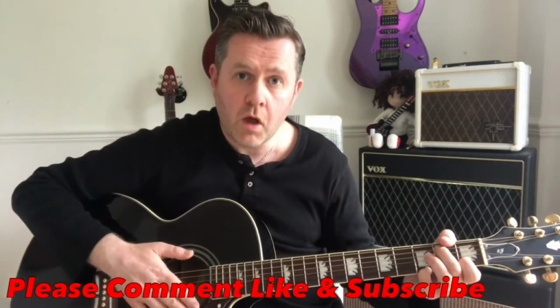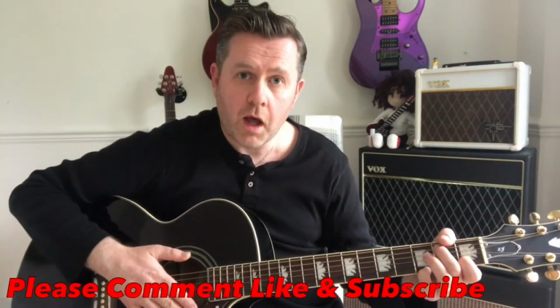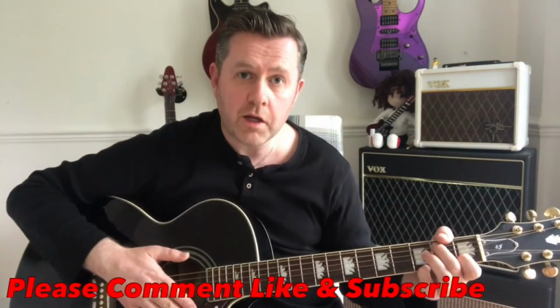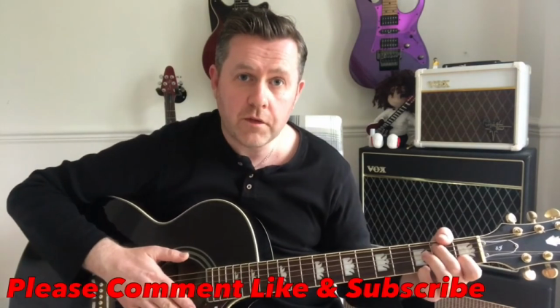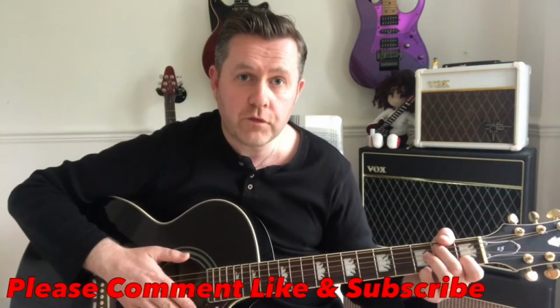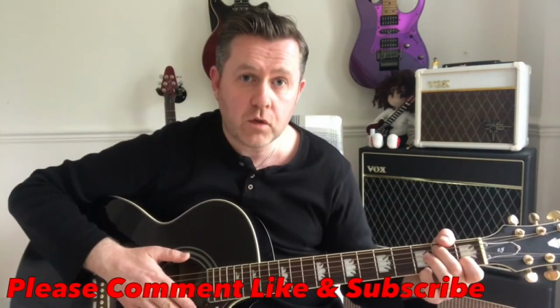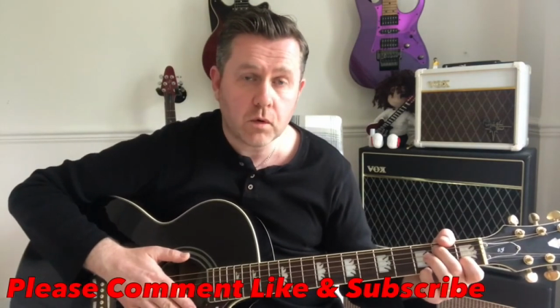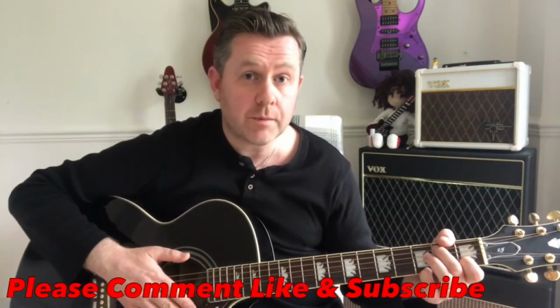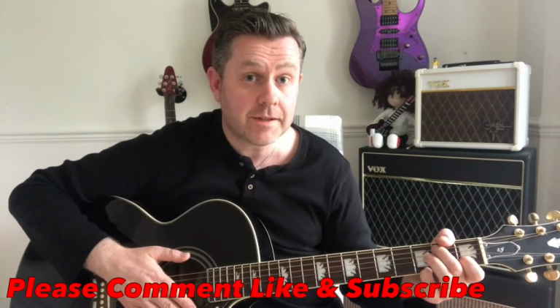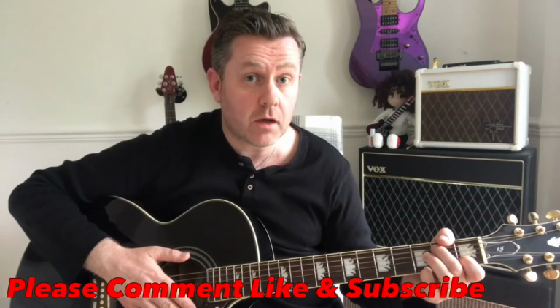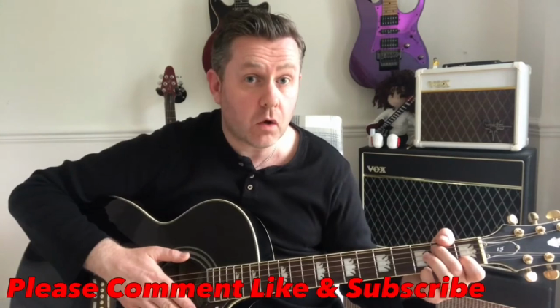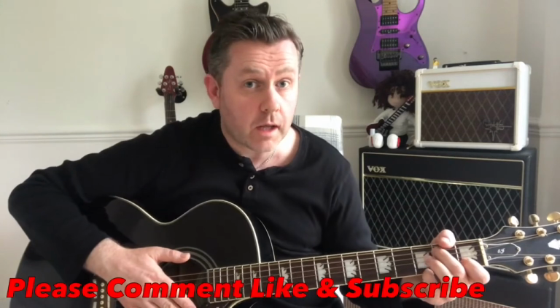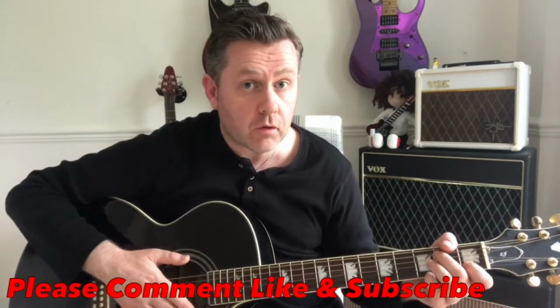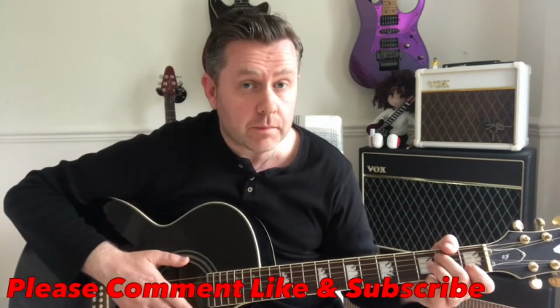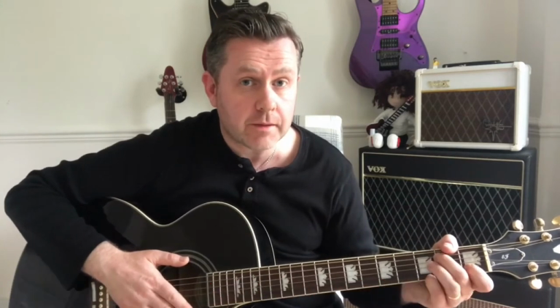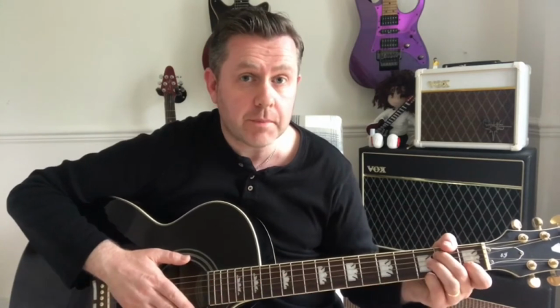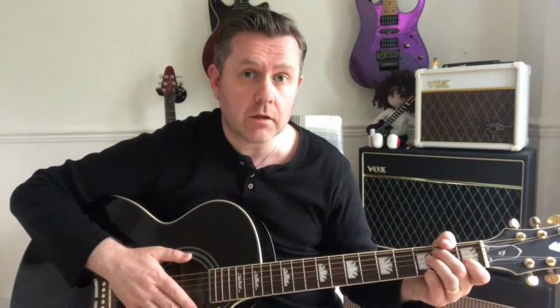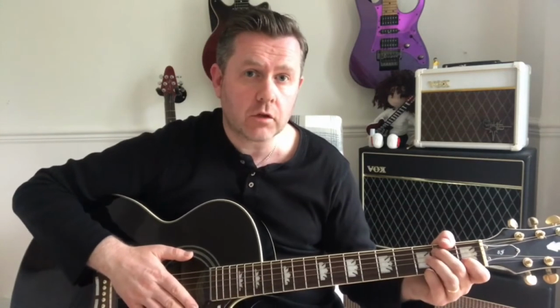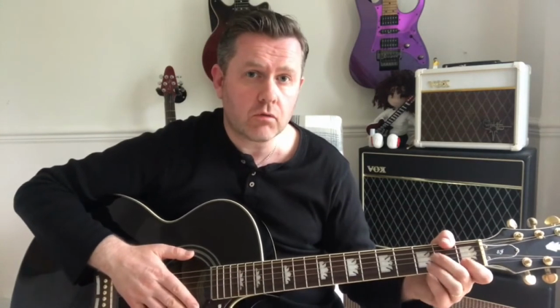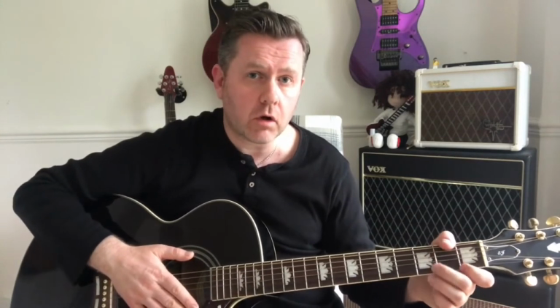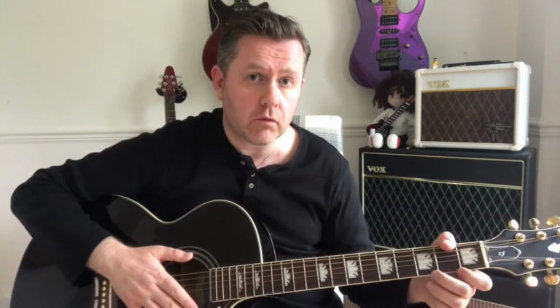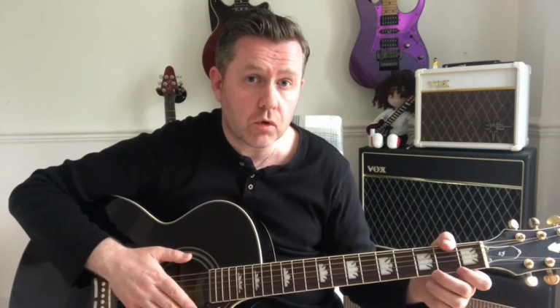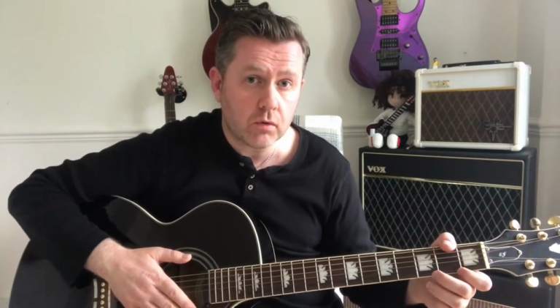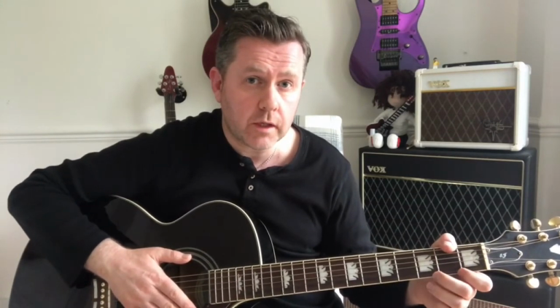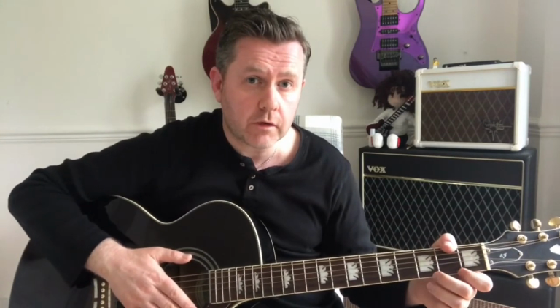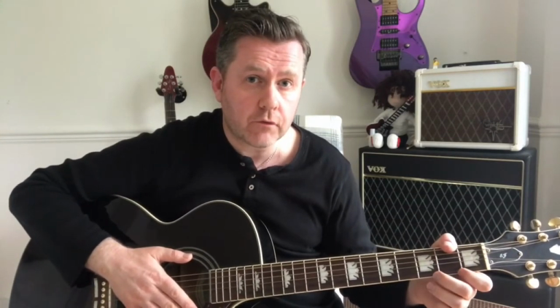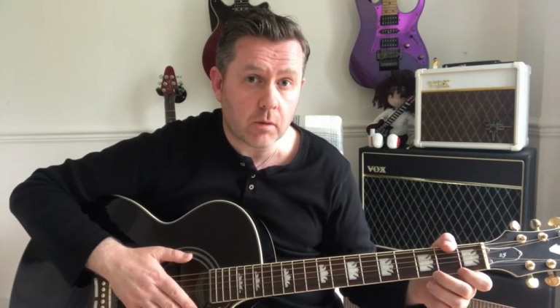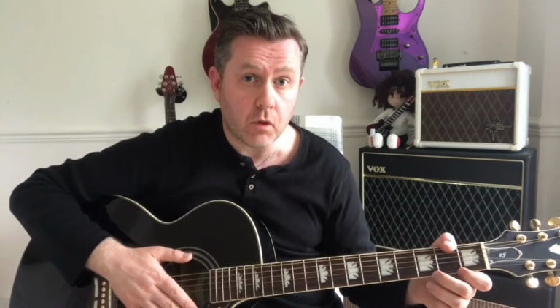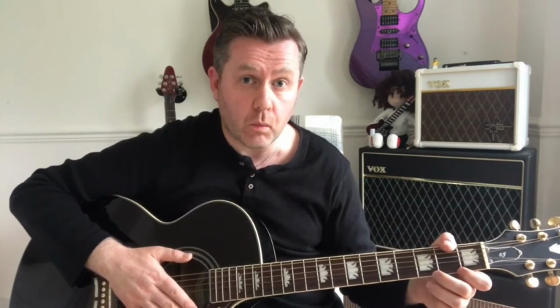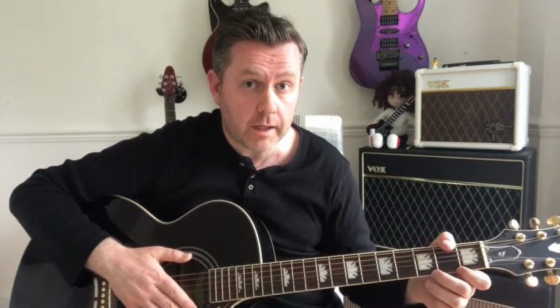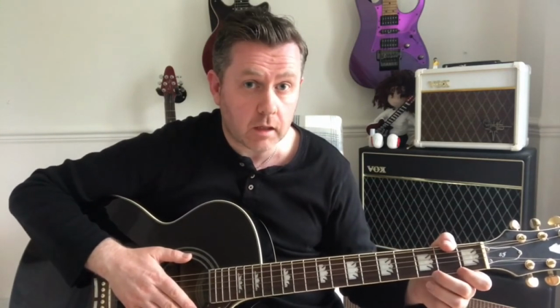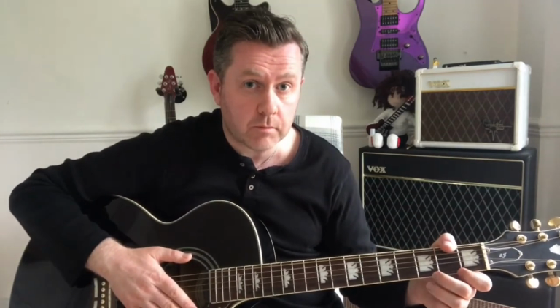In this video we're going to be taking a look at how to play the Beatles song Rocky Raccoon, taken from the White Album.